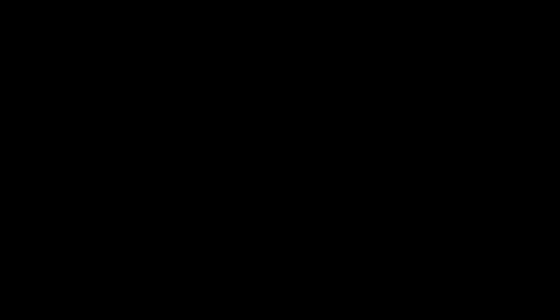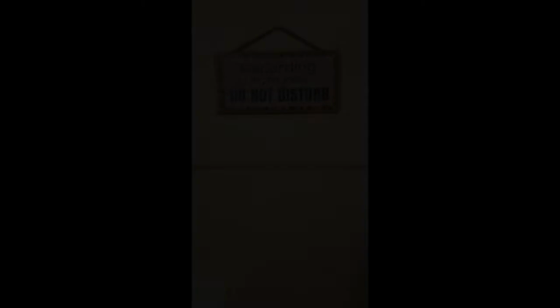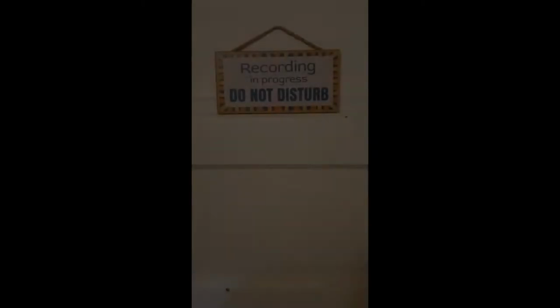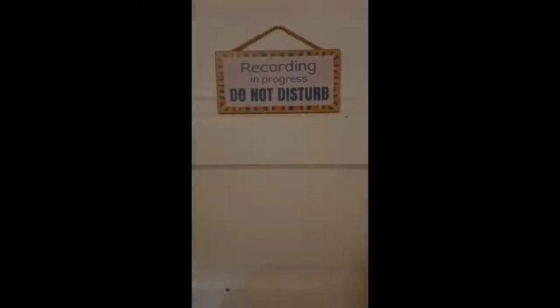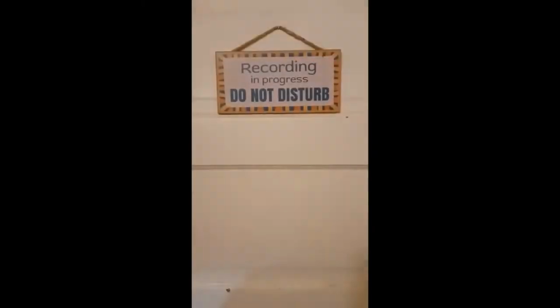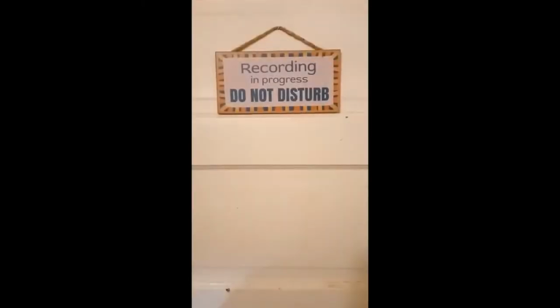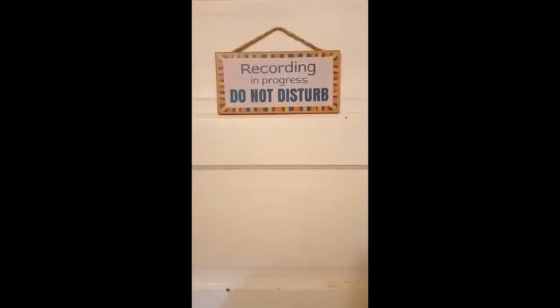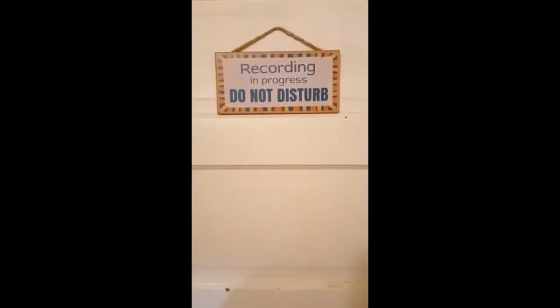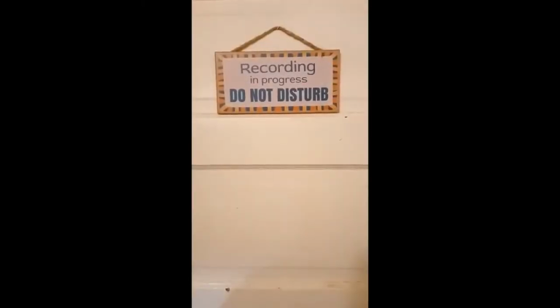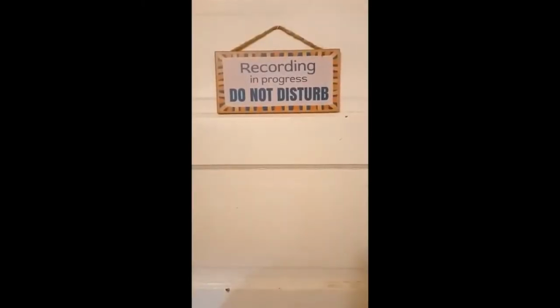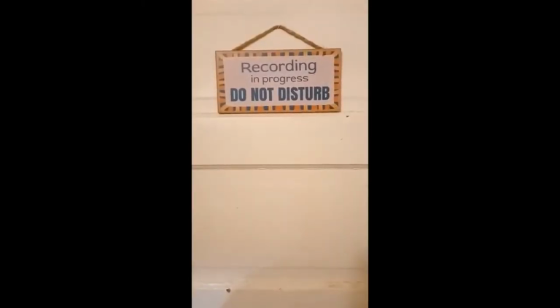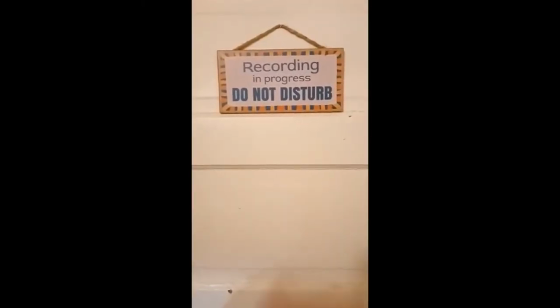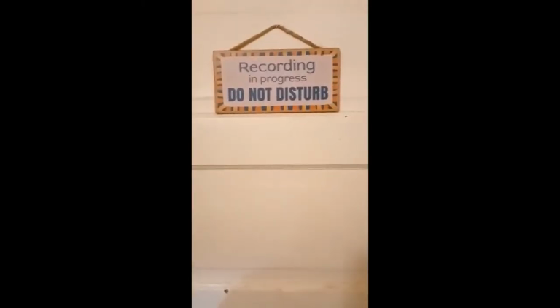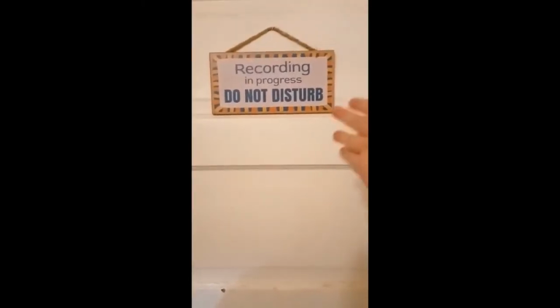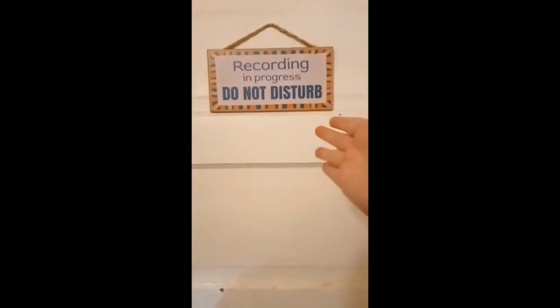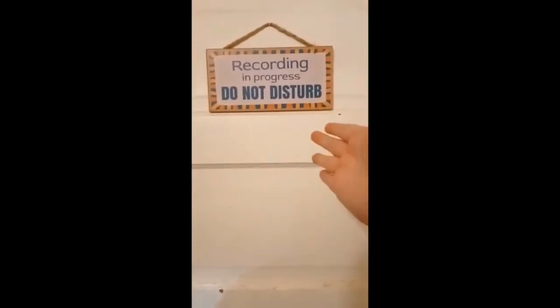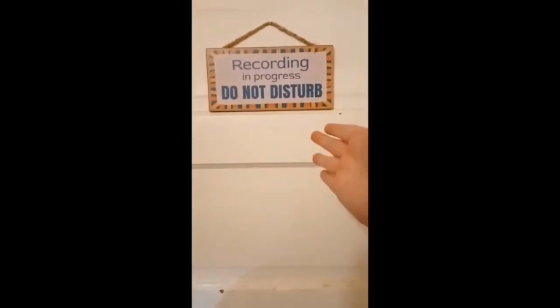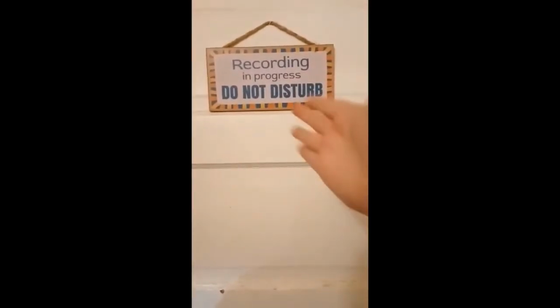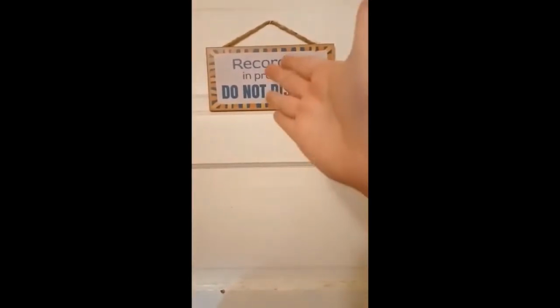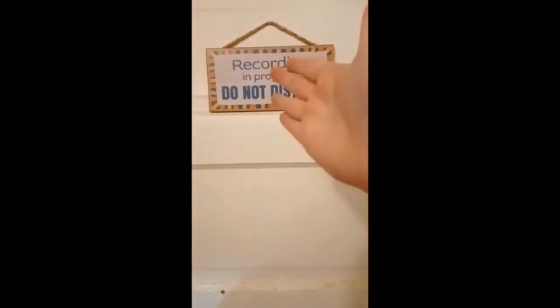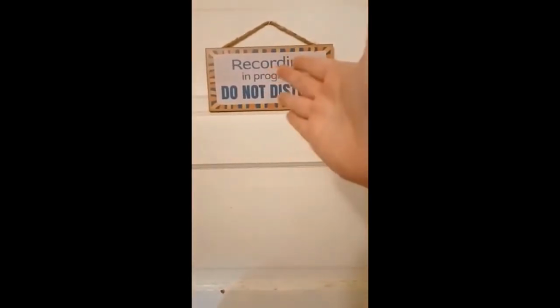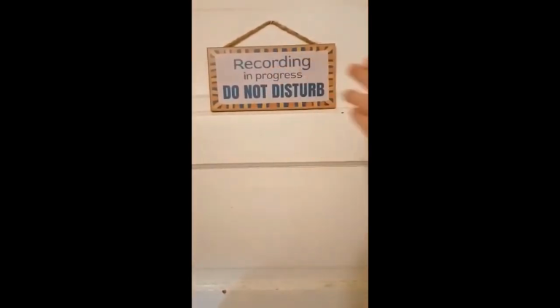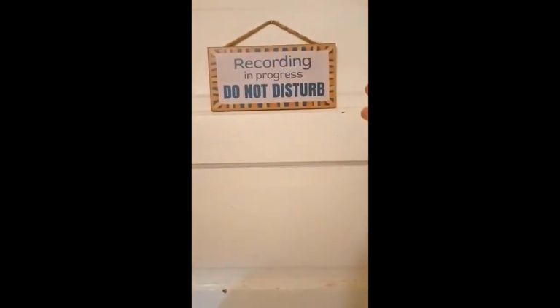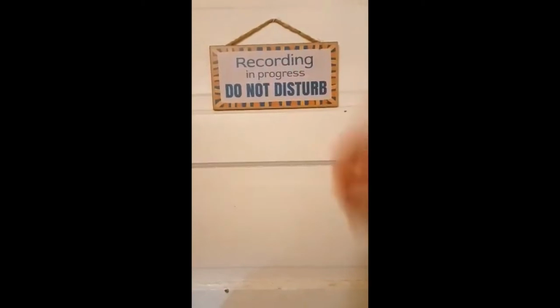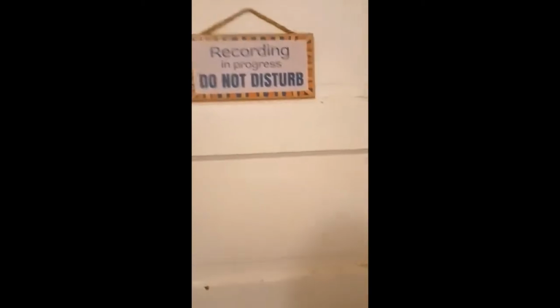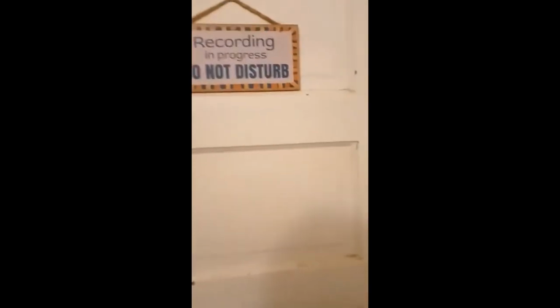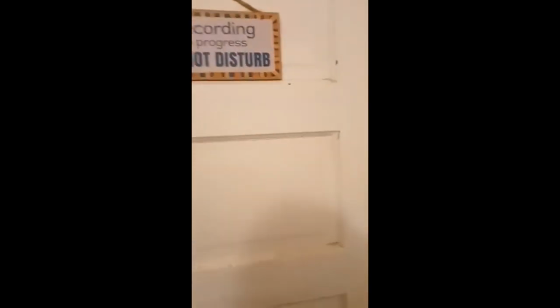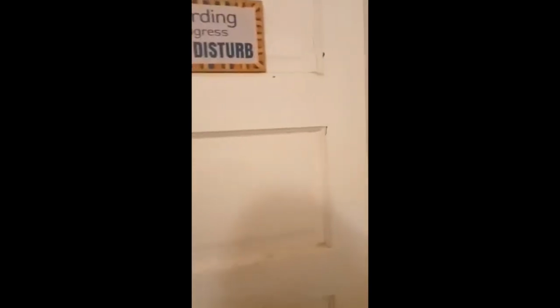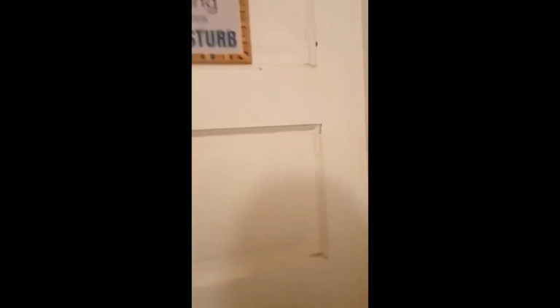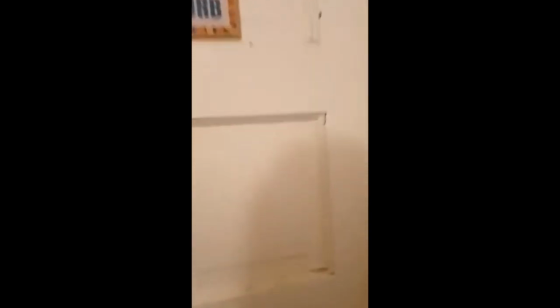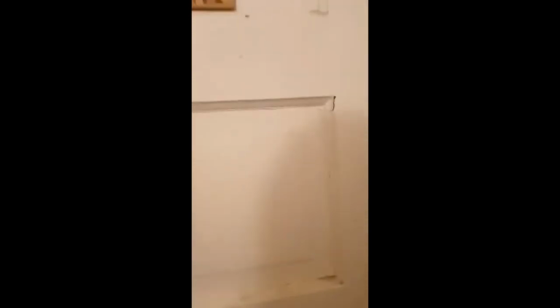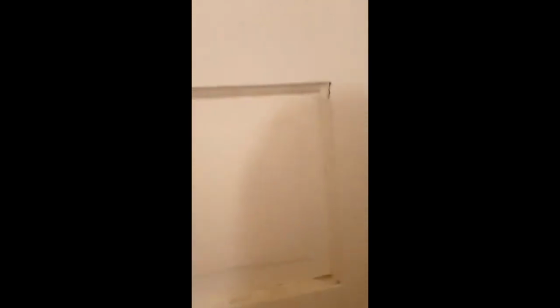Okay, so this is my entrance to my studio with the coordinating sign. Let's start — let's check it out!